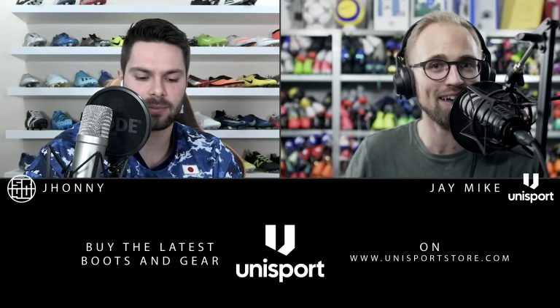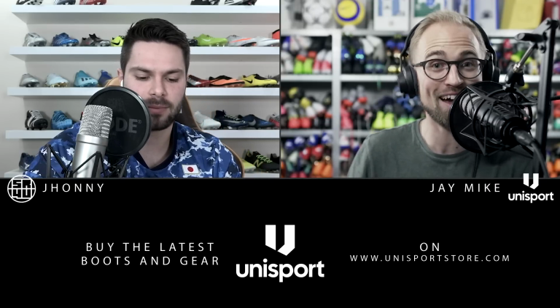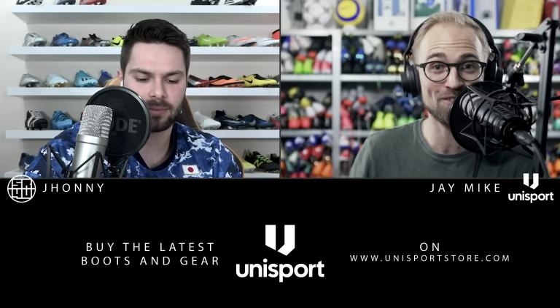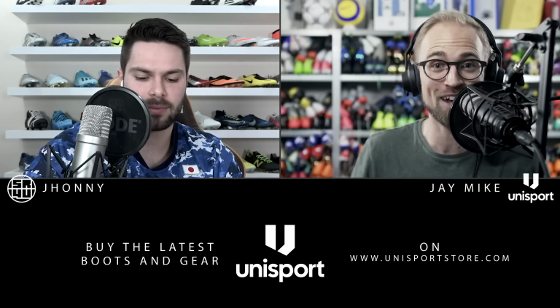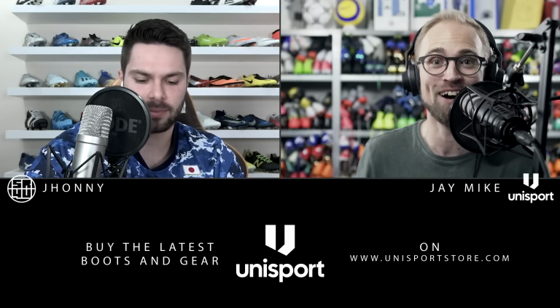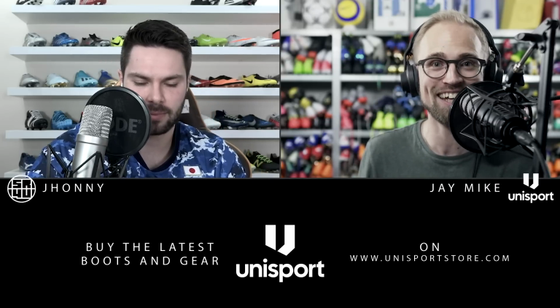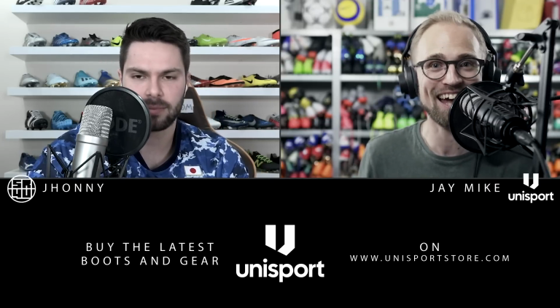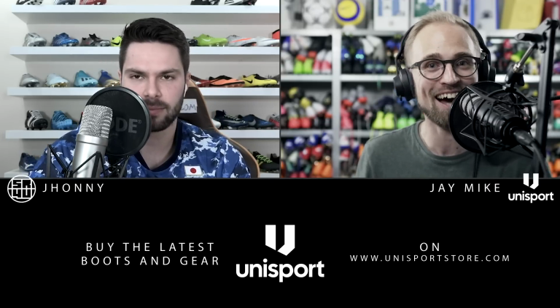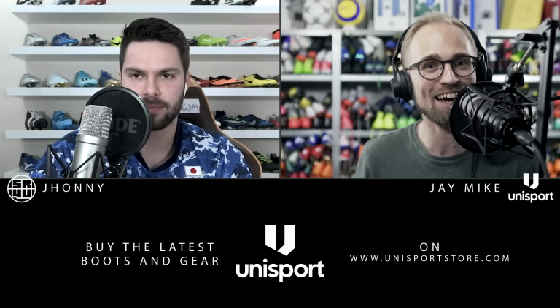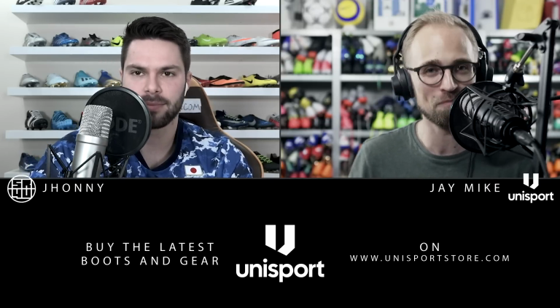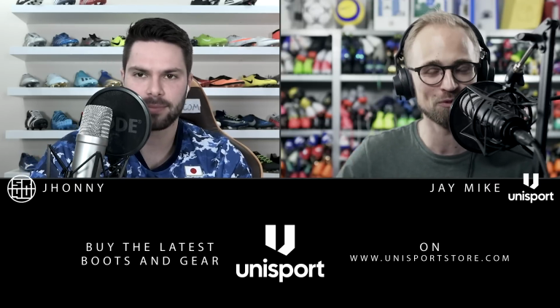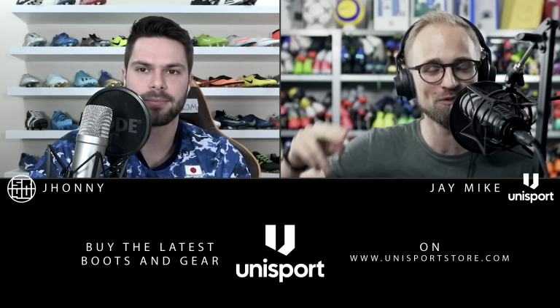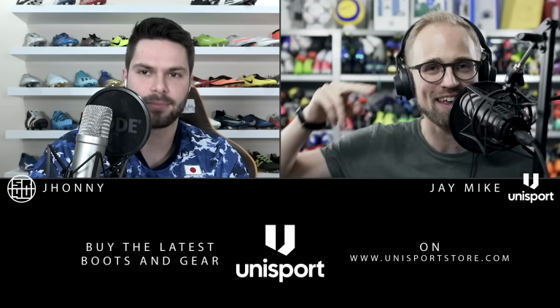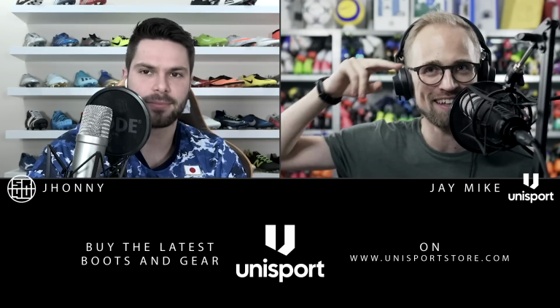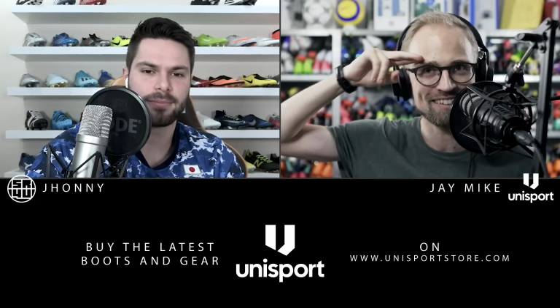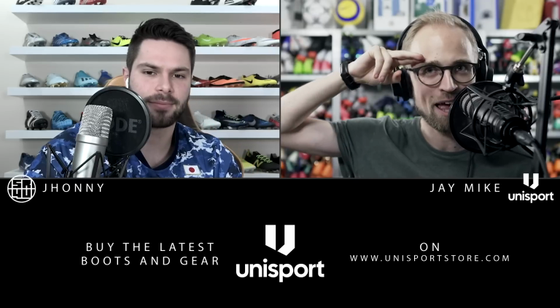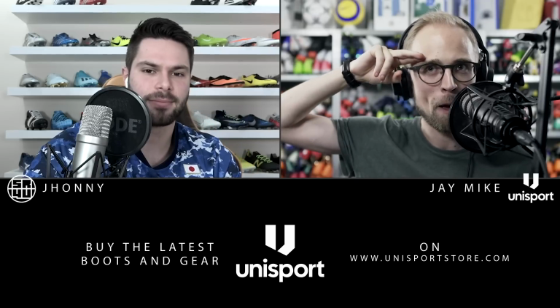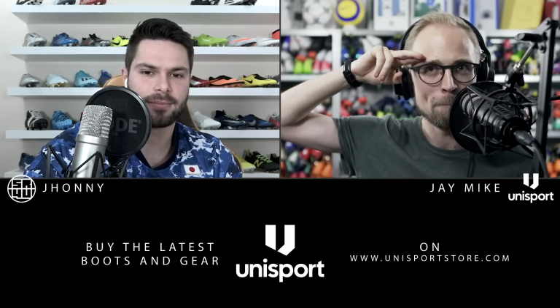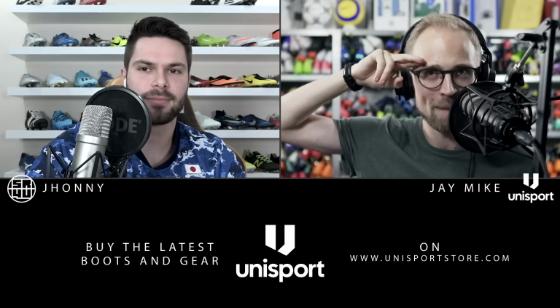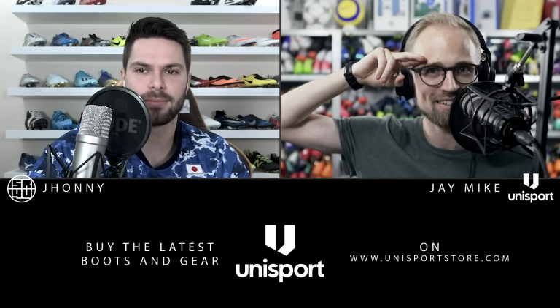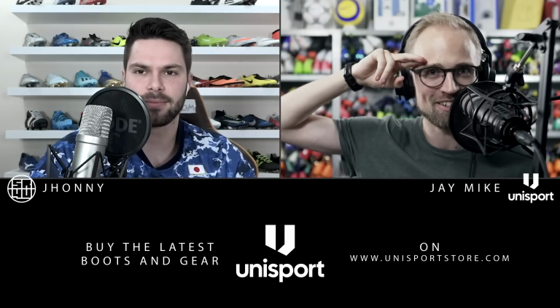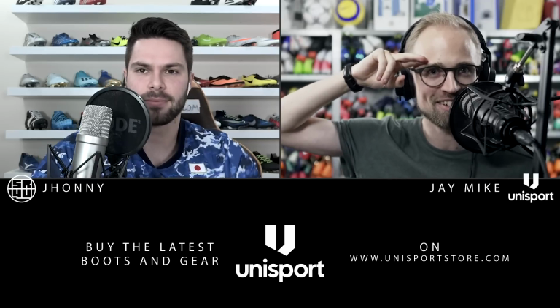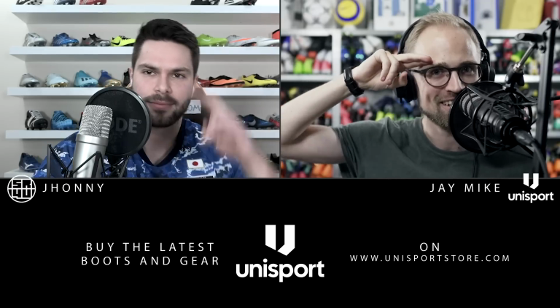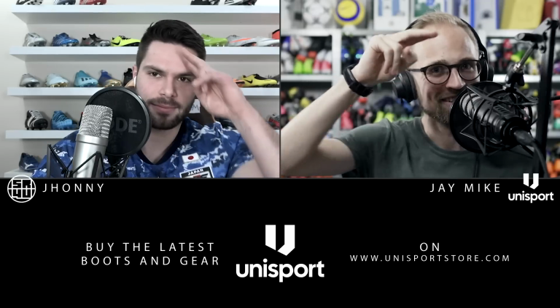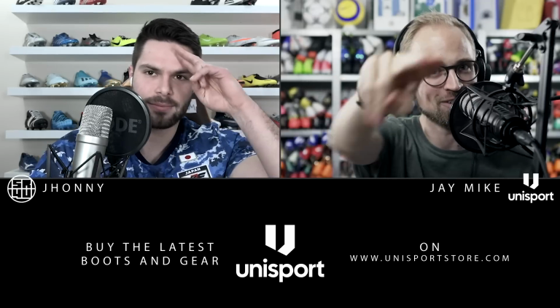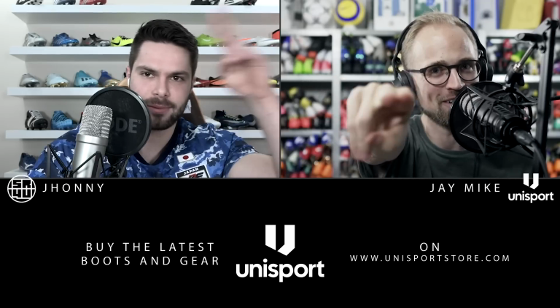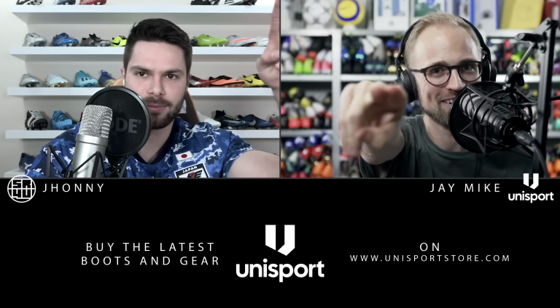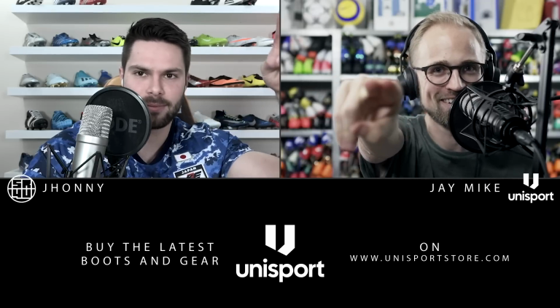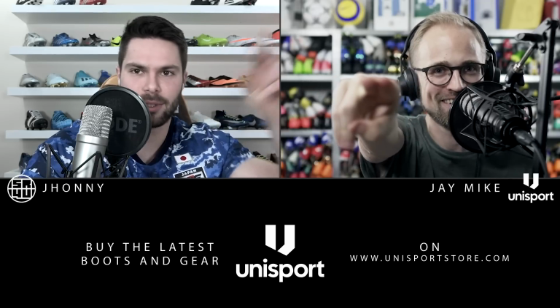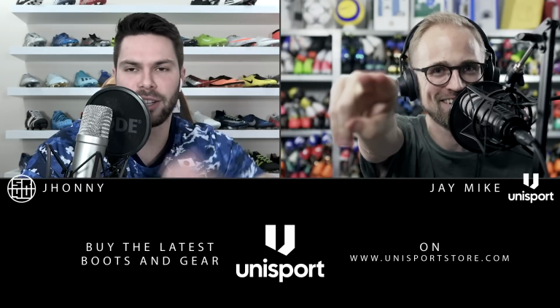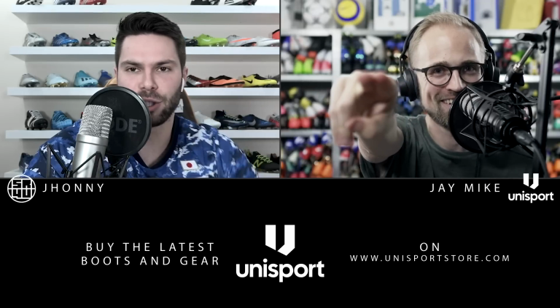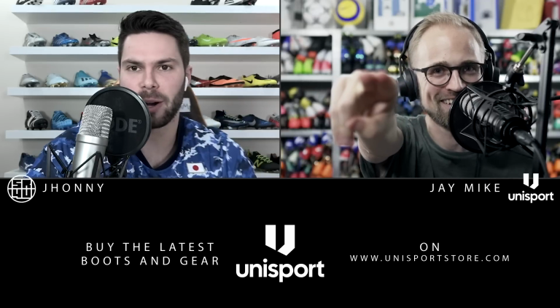If you want to listen to the Boot Nerds podcast in 2020, click the subscribe button in the middle of the screen and turn on notifications. If you want to watch some boot stuff over Christmas while we're on hiatus, go check out Josh's channel and see what we're up to at Unisport. Have a very Merry Christmas, hope you get some nice boots, have a happy new year, and we'll see you all in 2020. I am J-Mike and I approve this message. See you around.